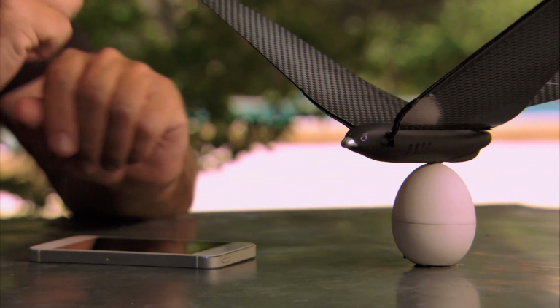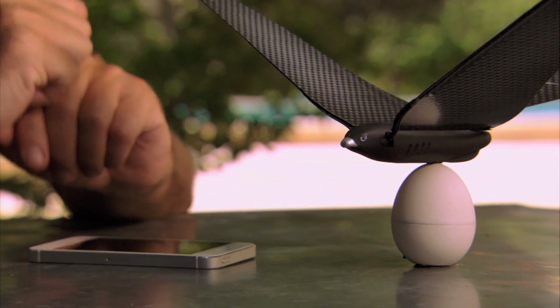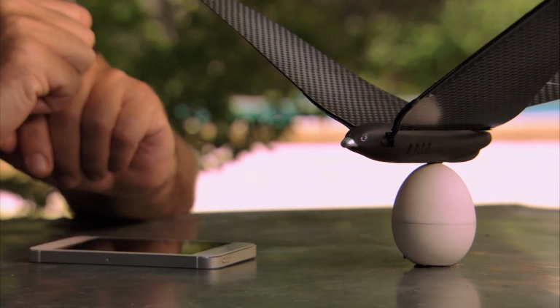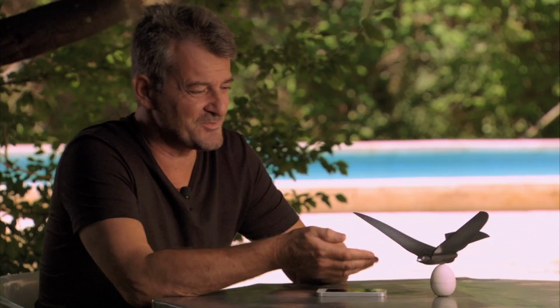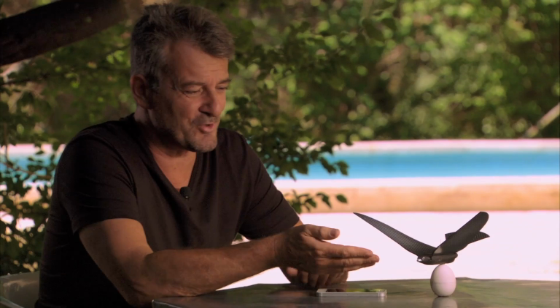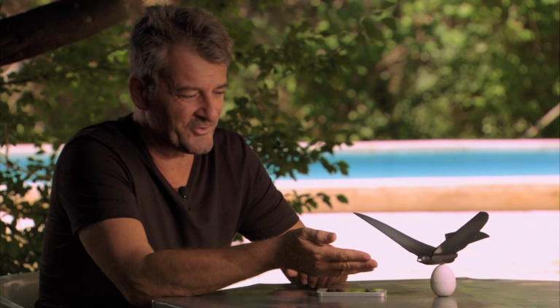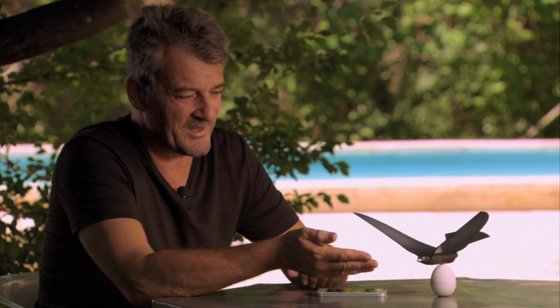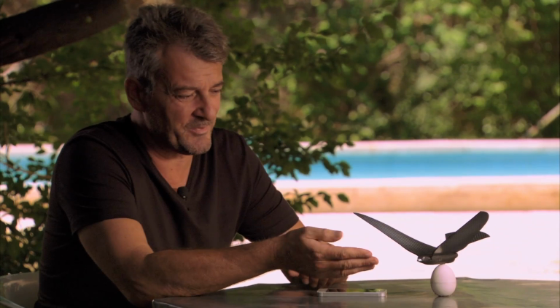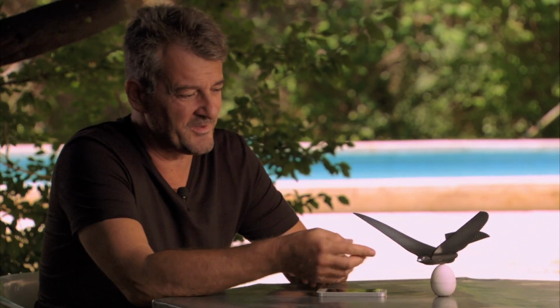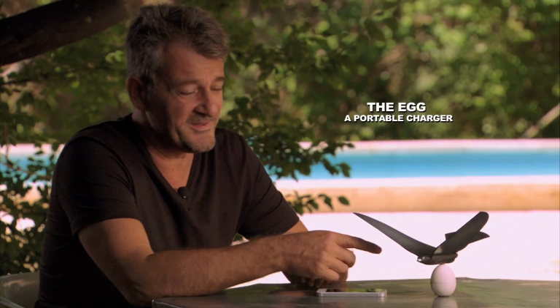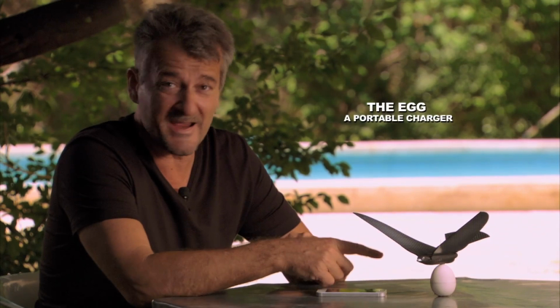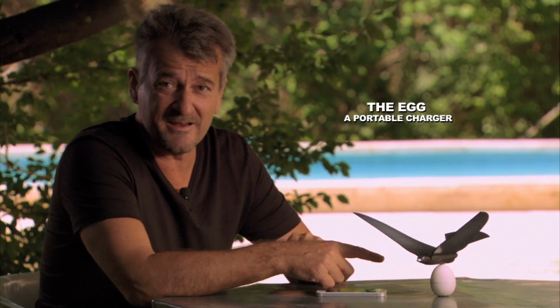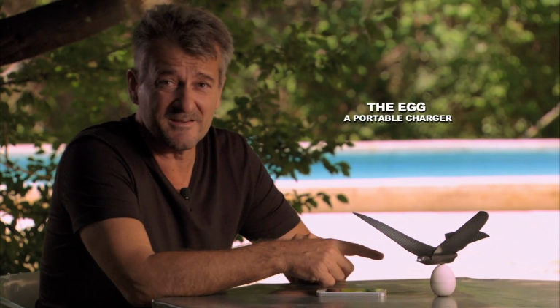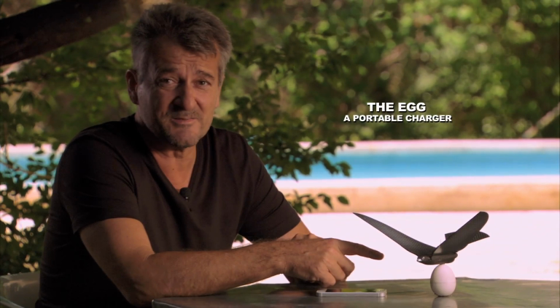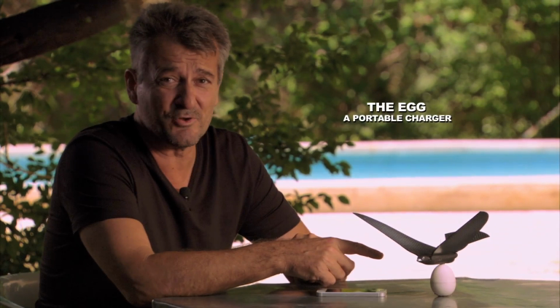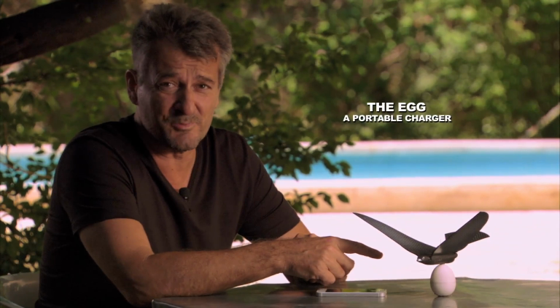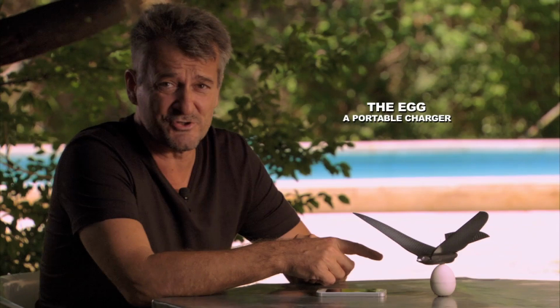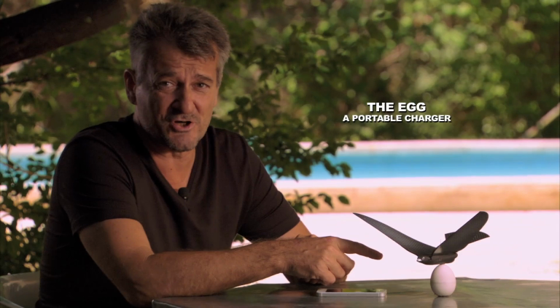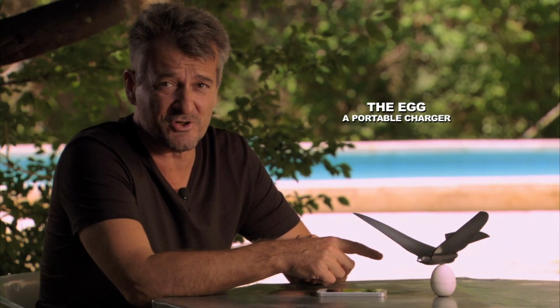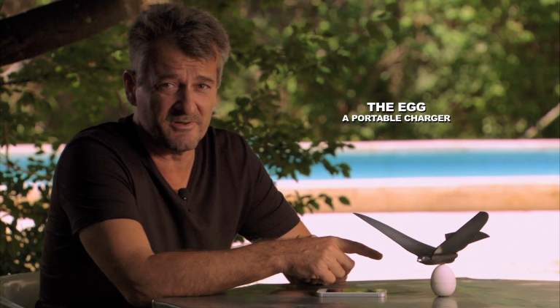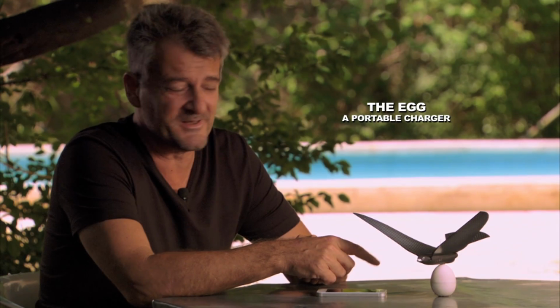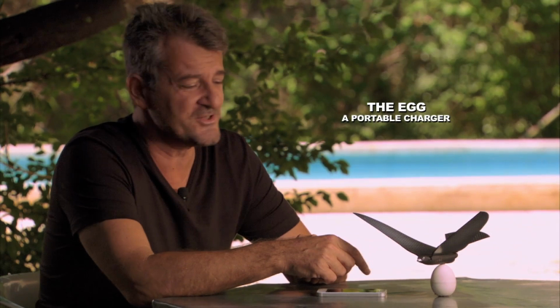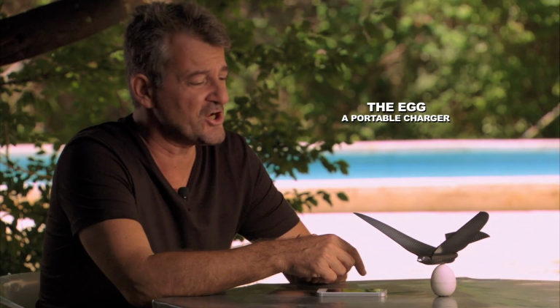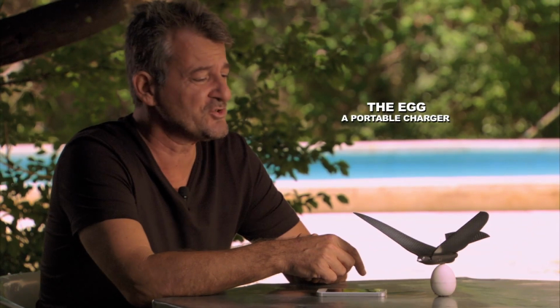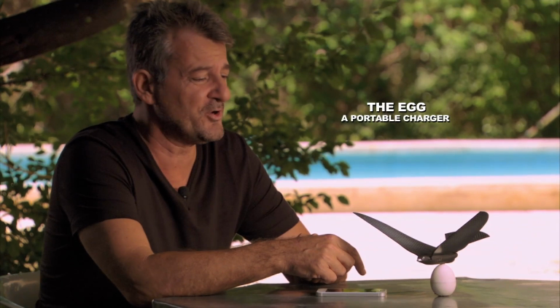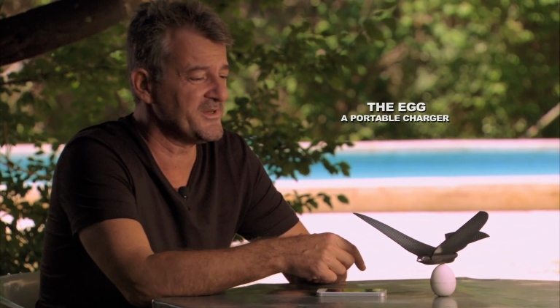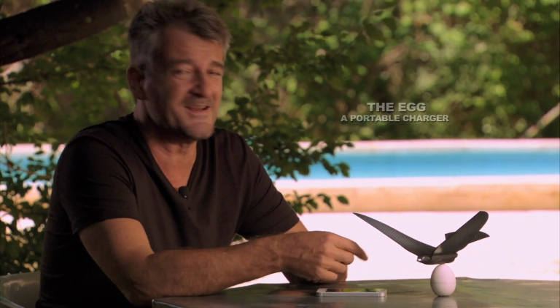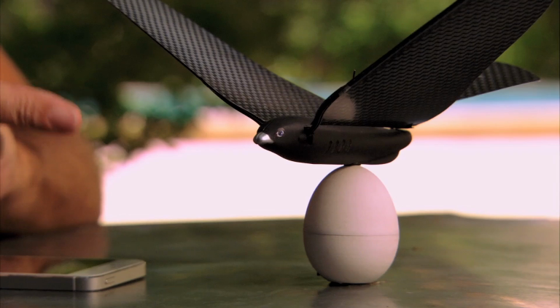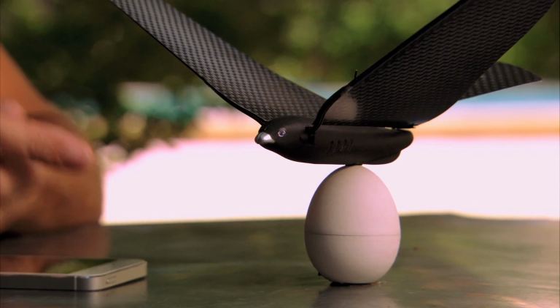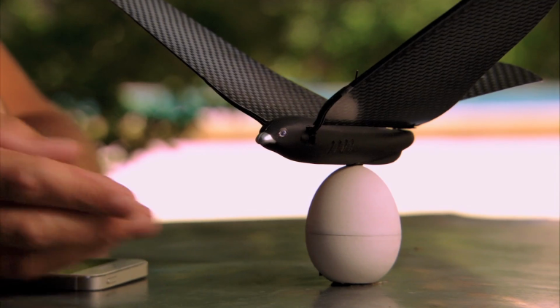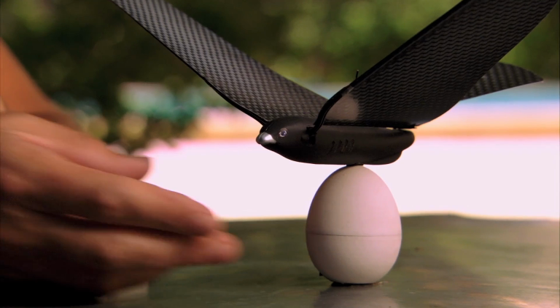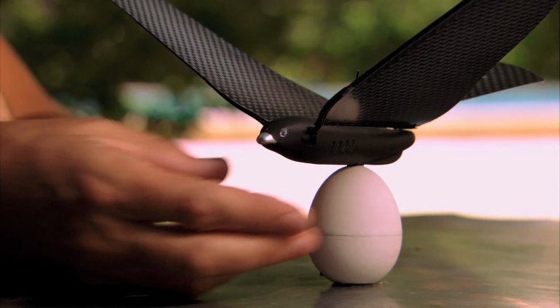This is a prototype. The egg is a portable charger. You can charge a bird in less than 12 minutes.